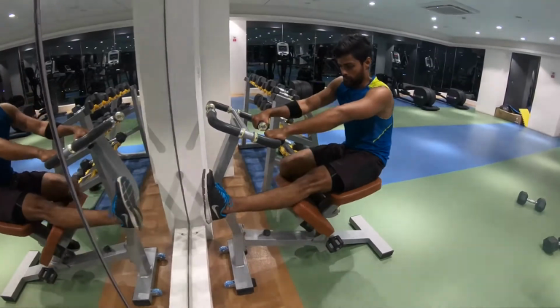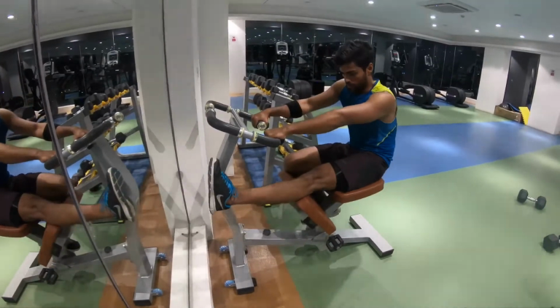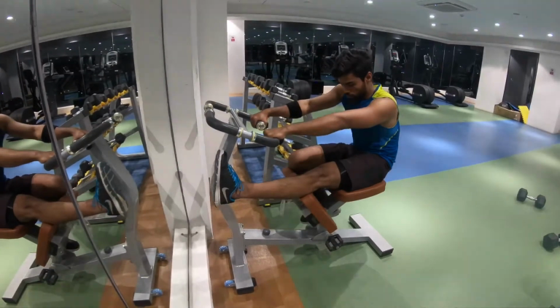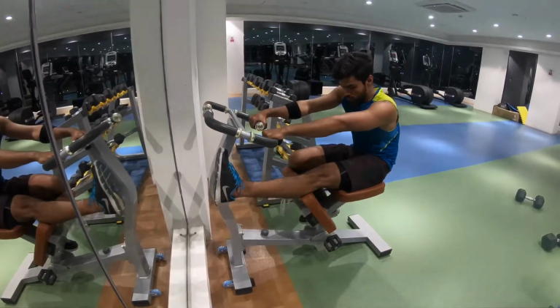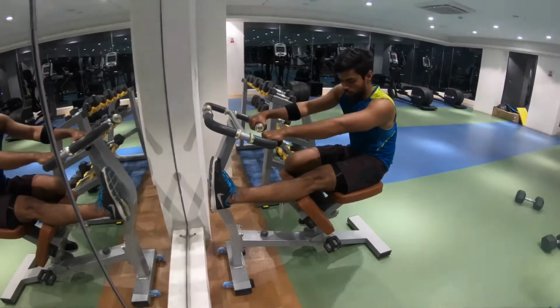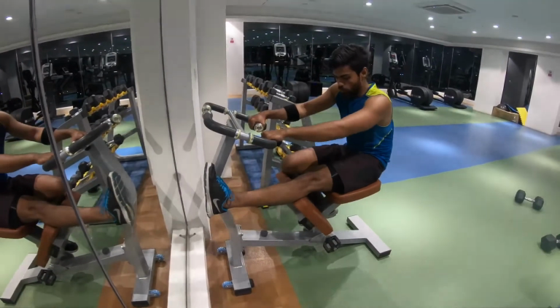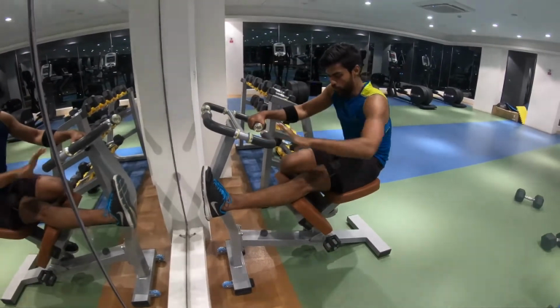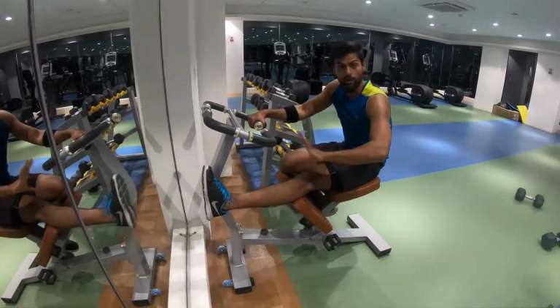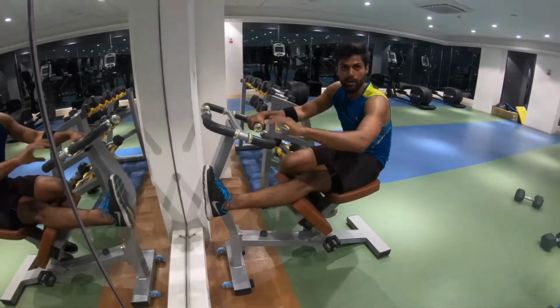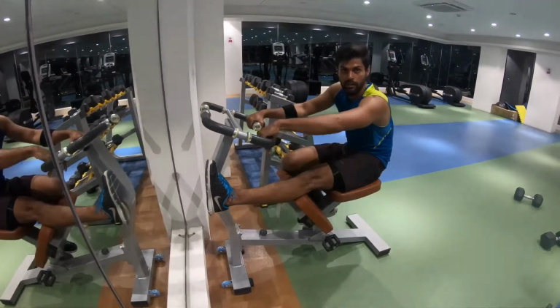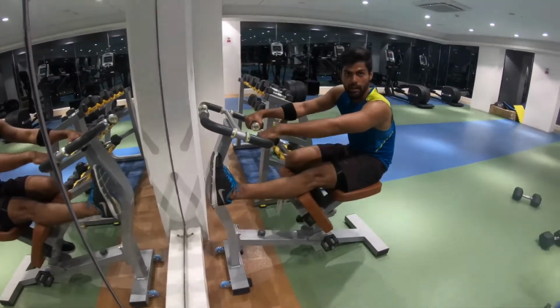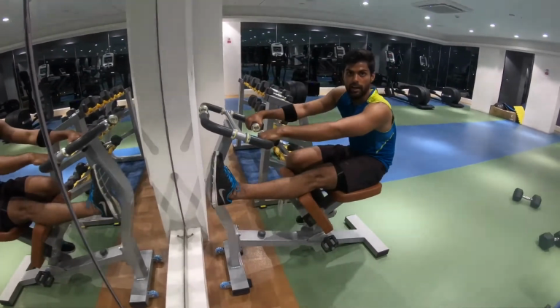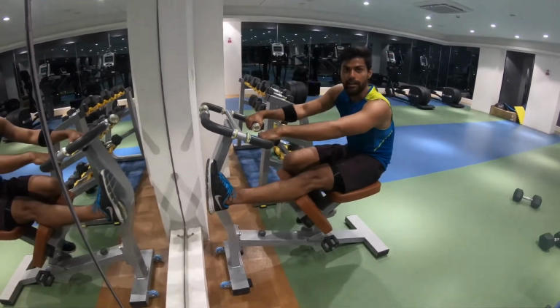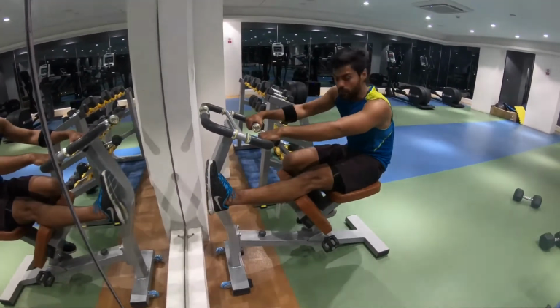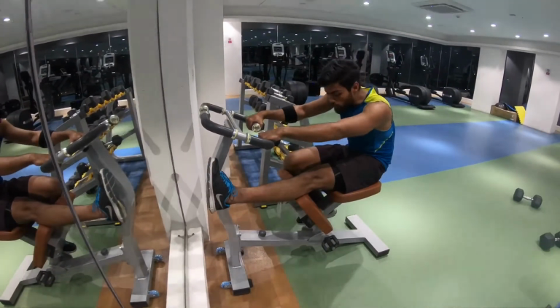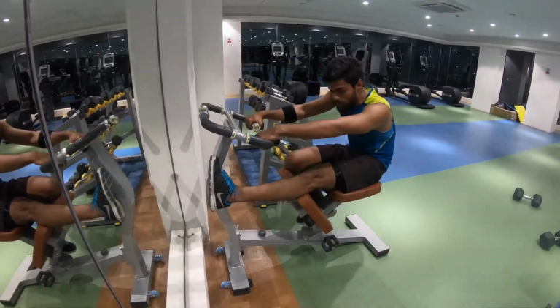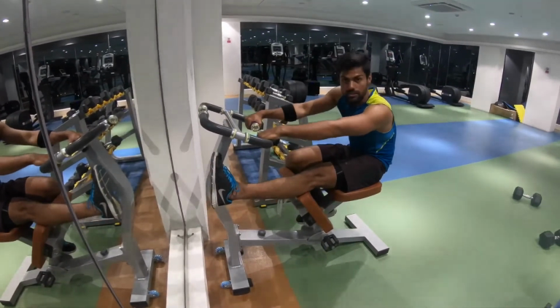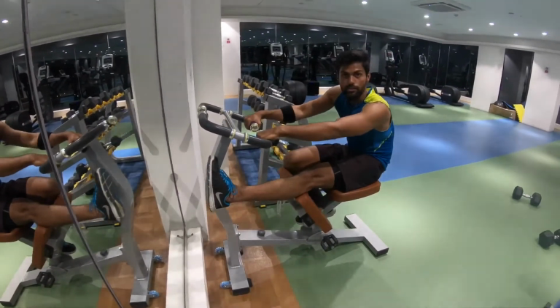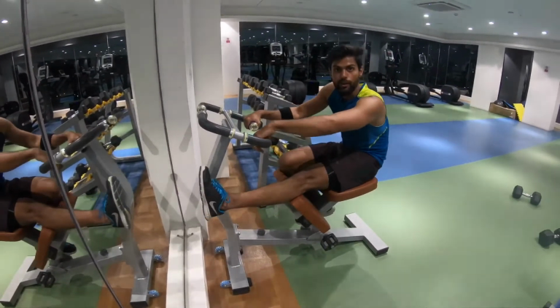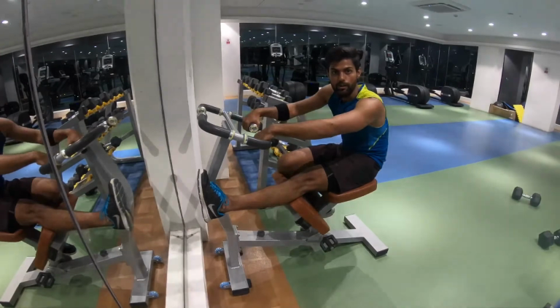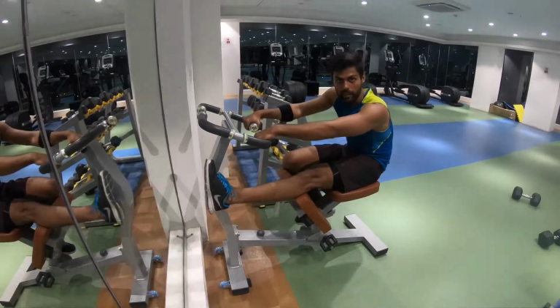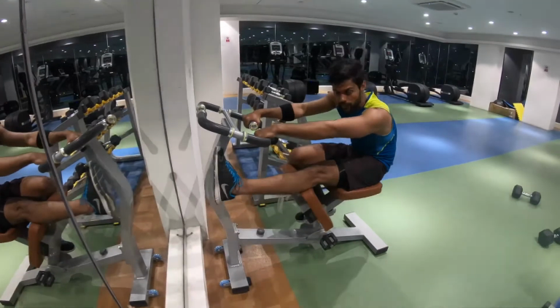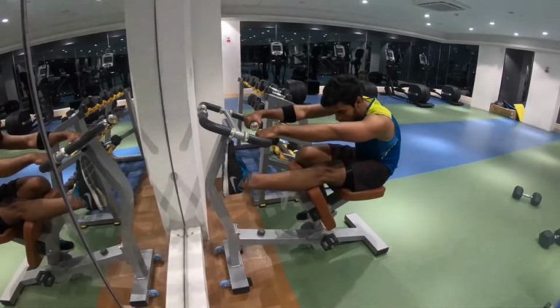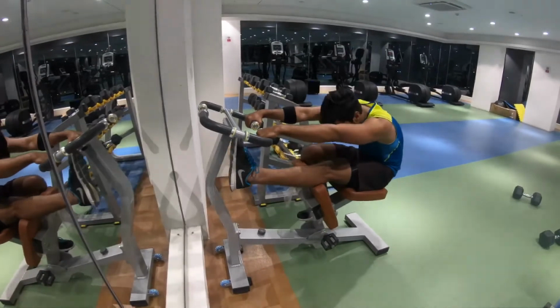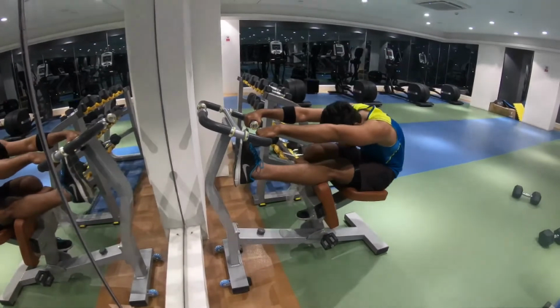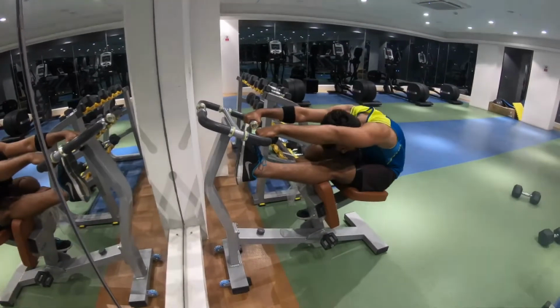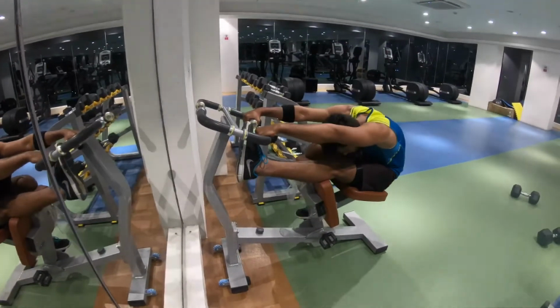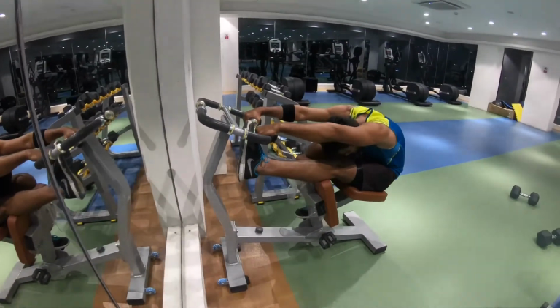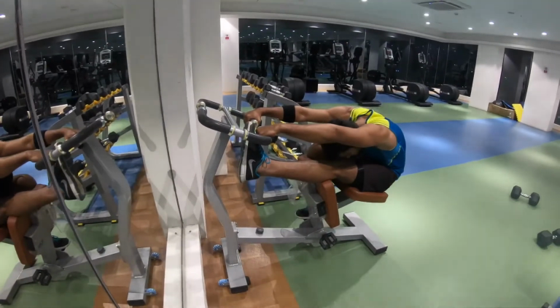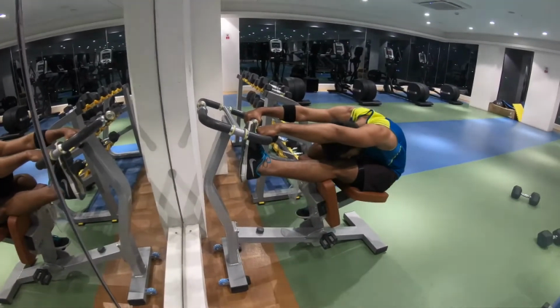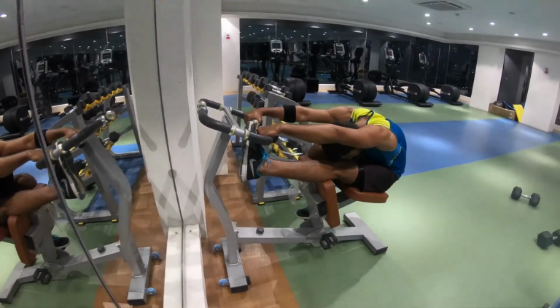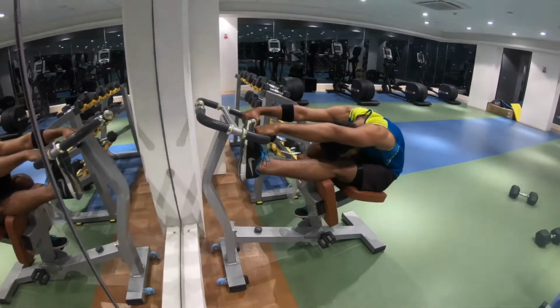Leg up stretch — don't bend your knee and try to touch your forehead to the knee.